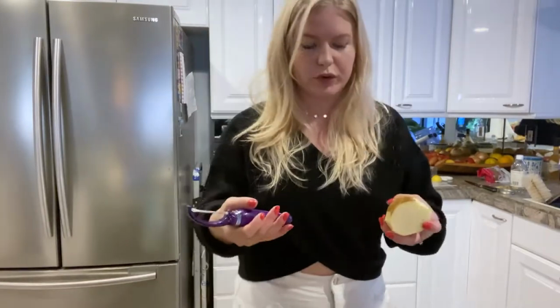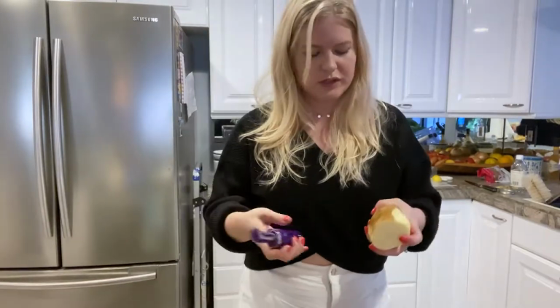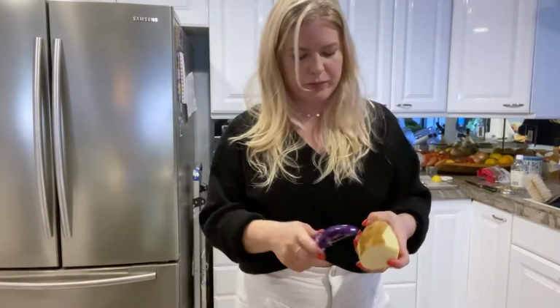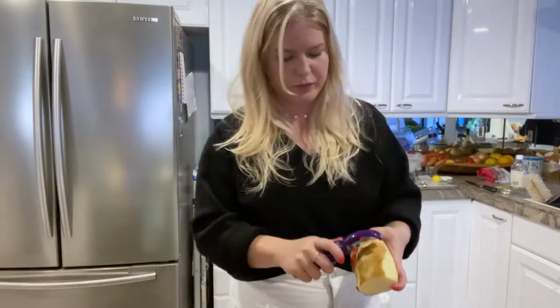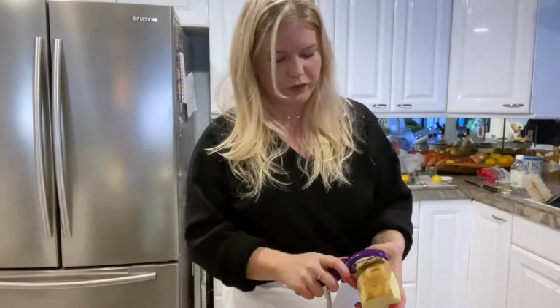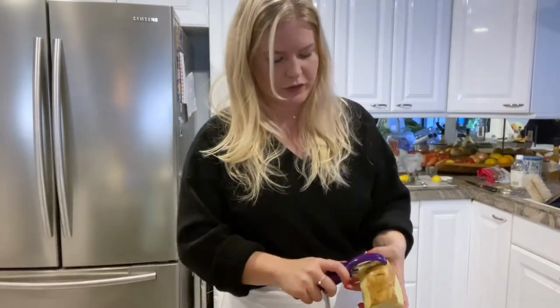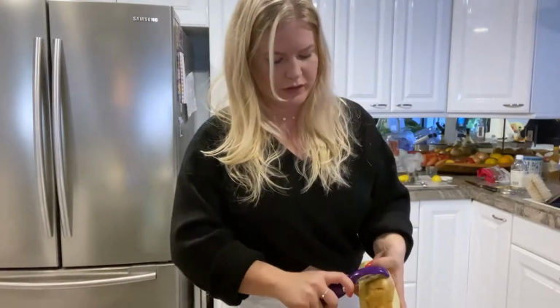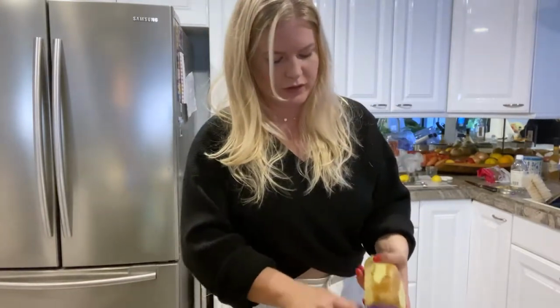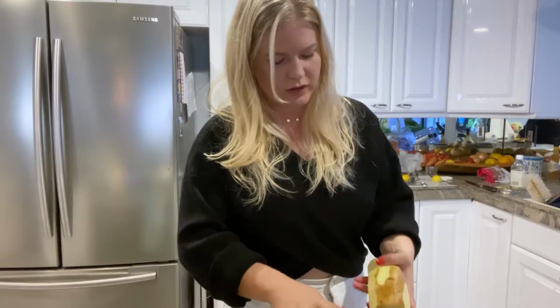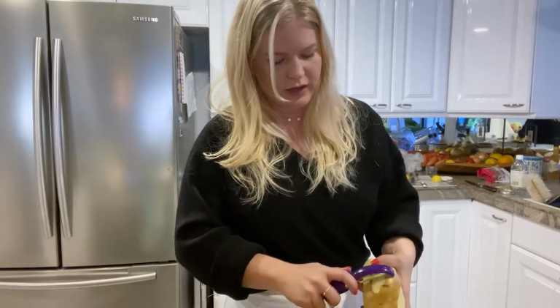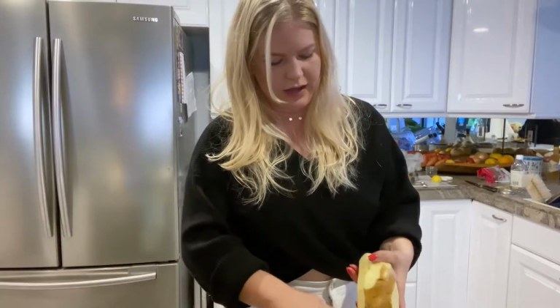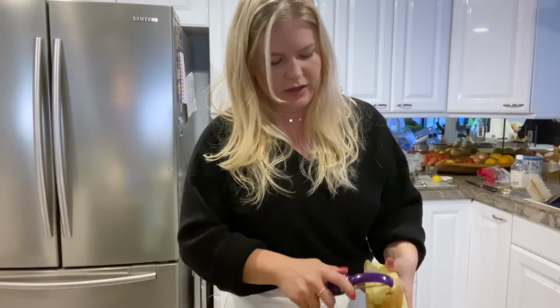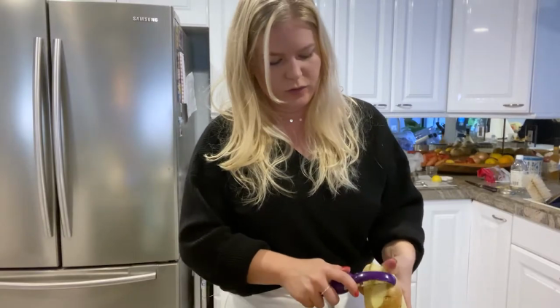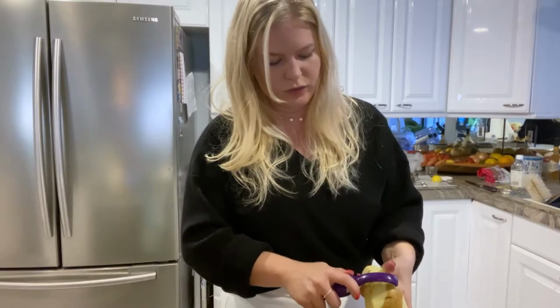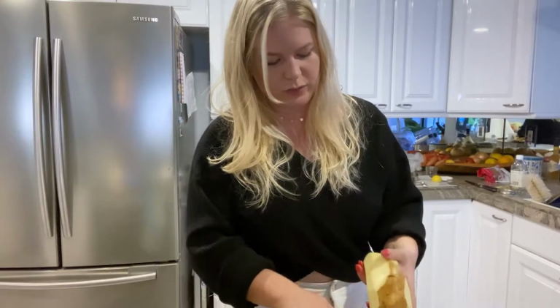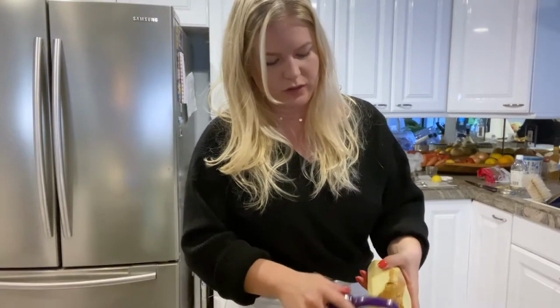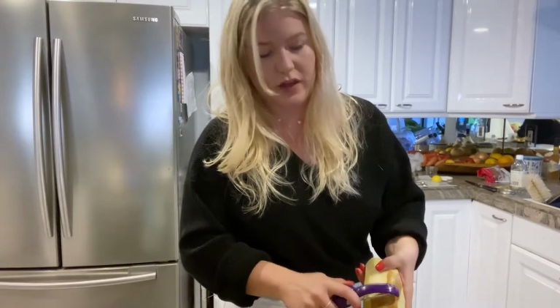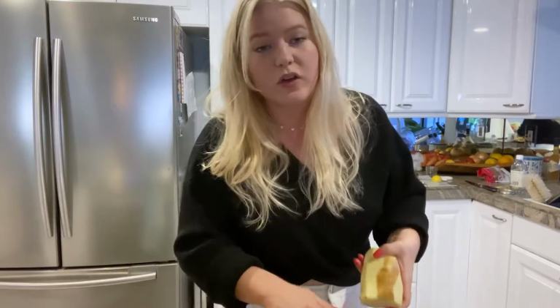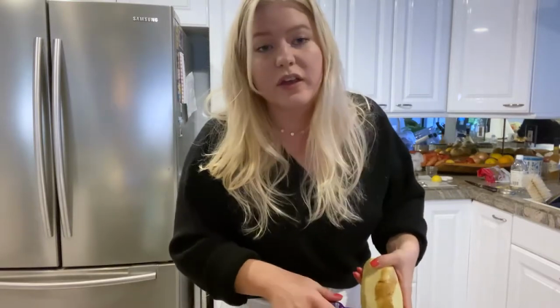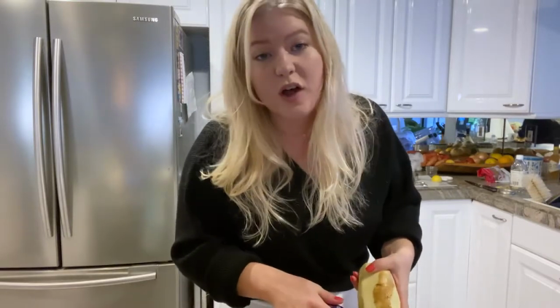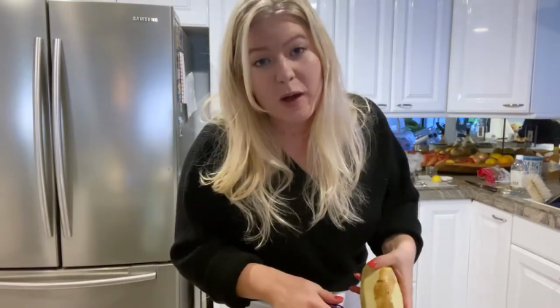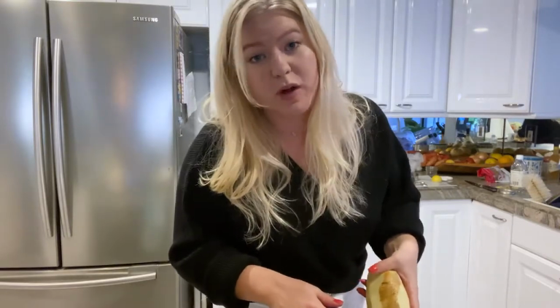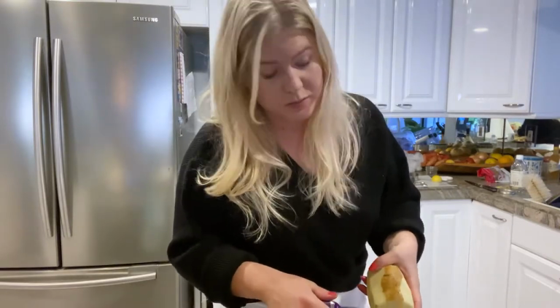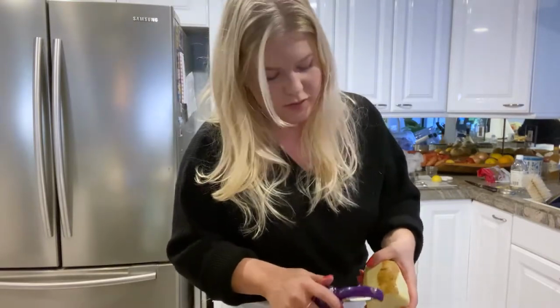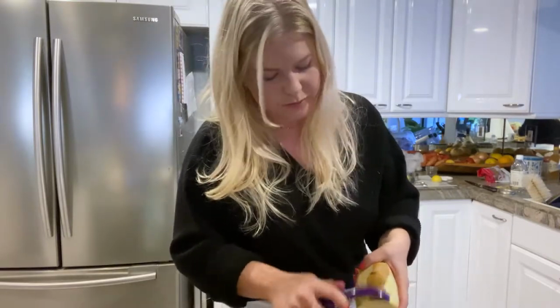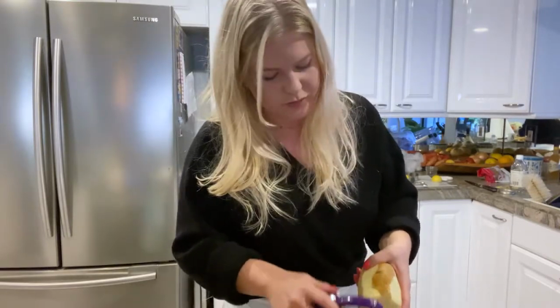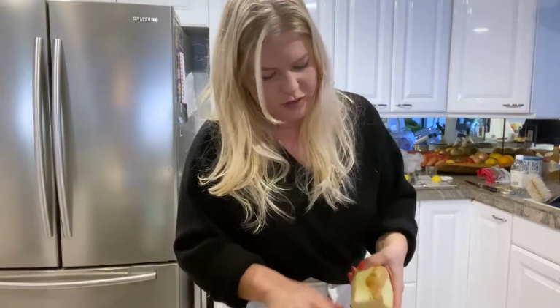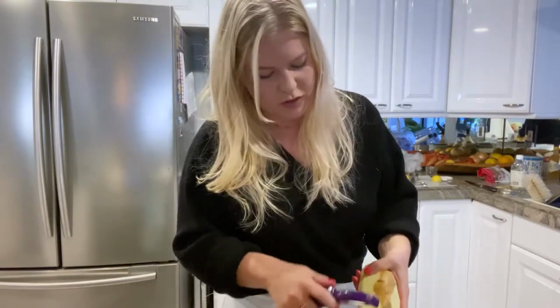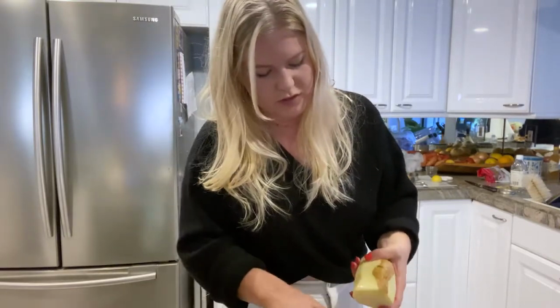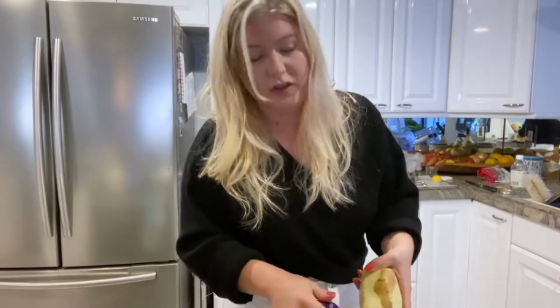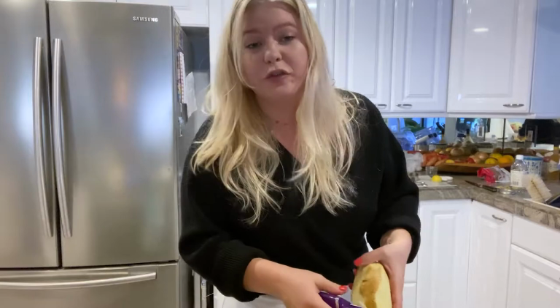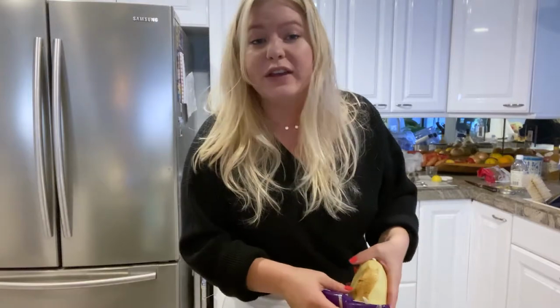Pro tip when you're cooking — I really believe that cooking is all about problem solving. You have to think on your feet.